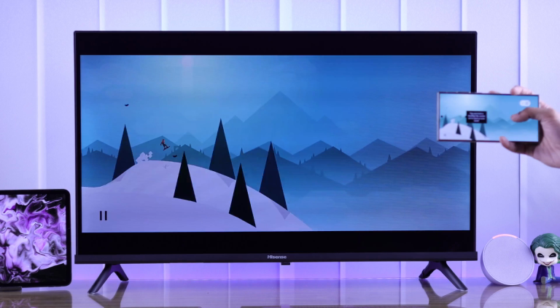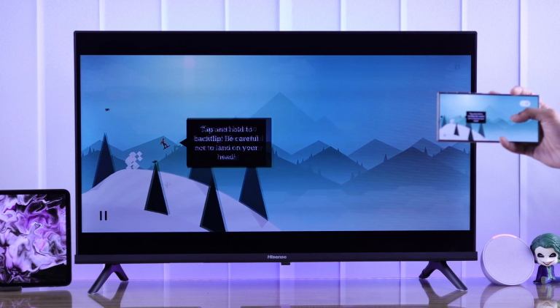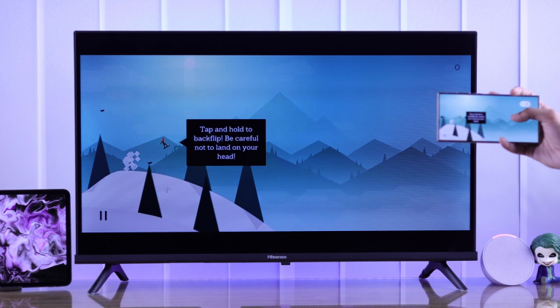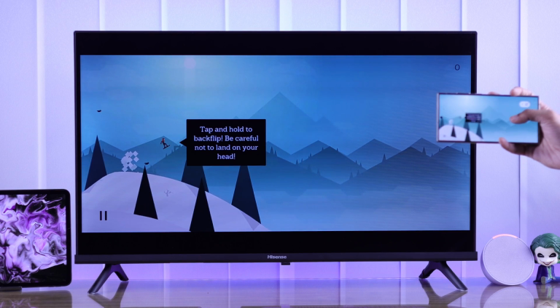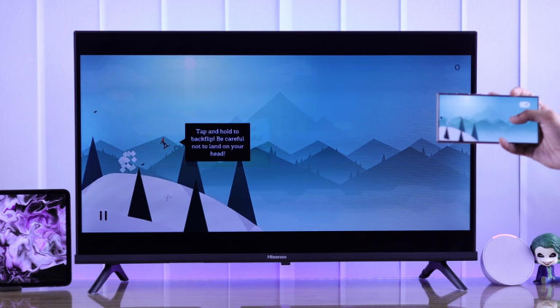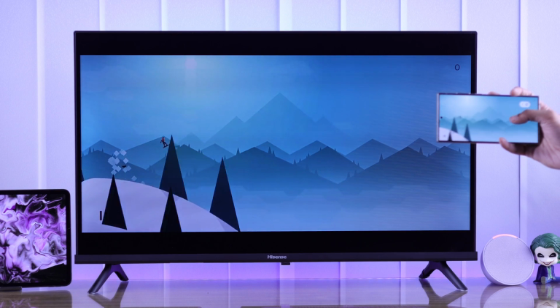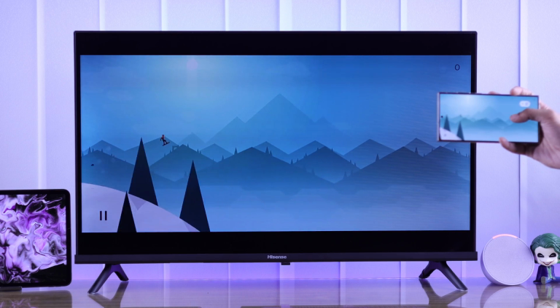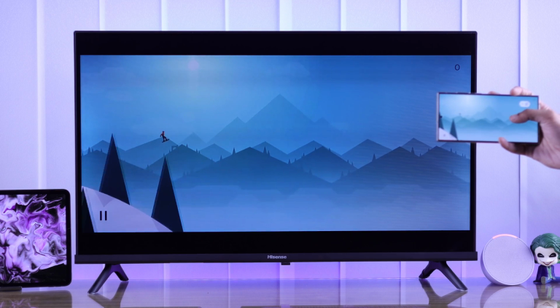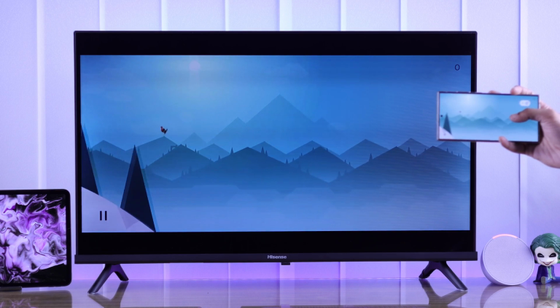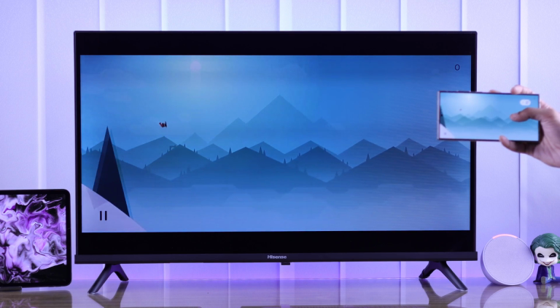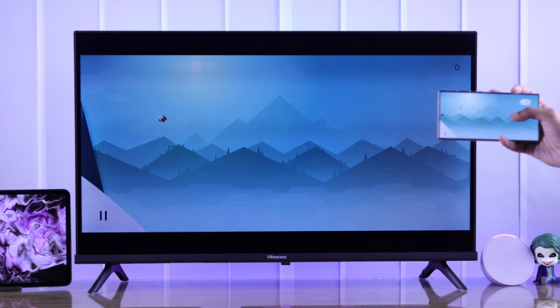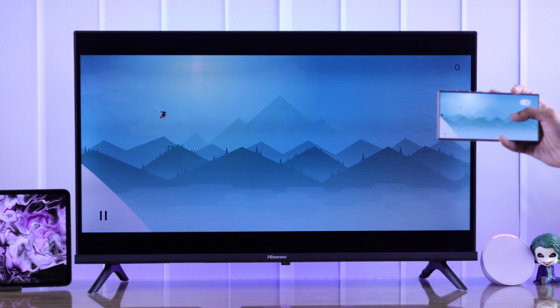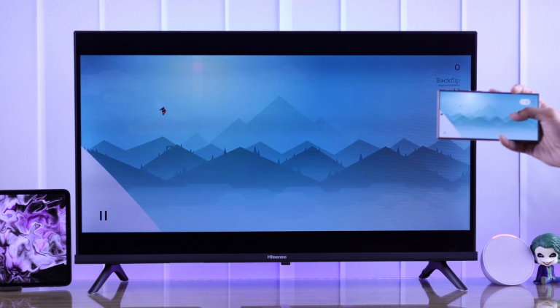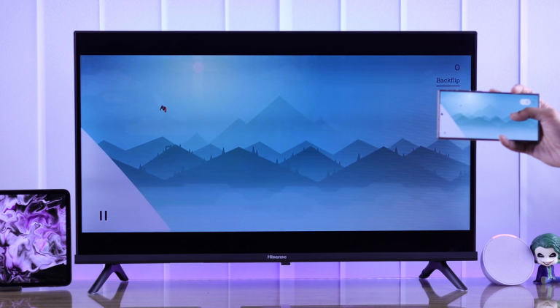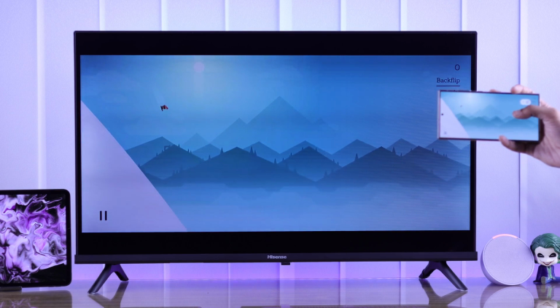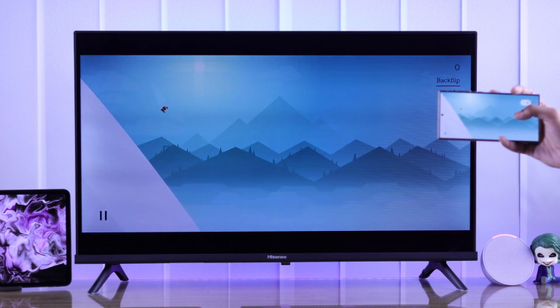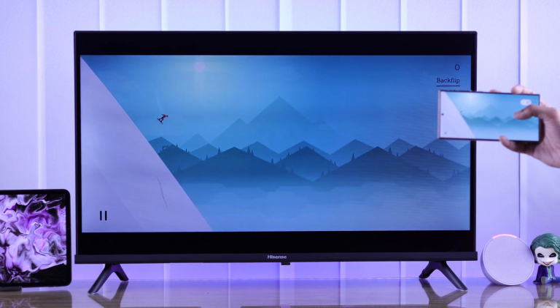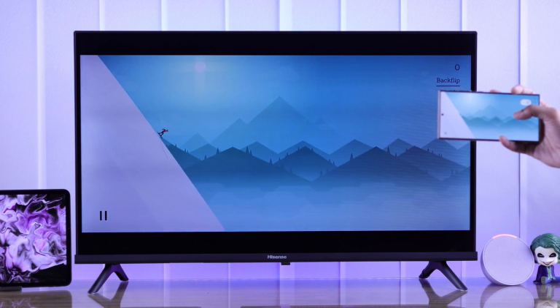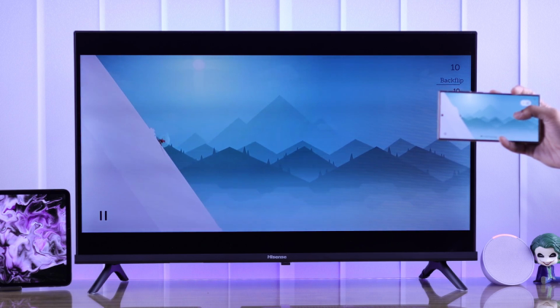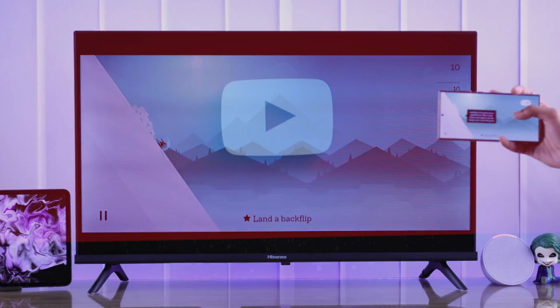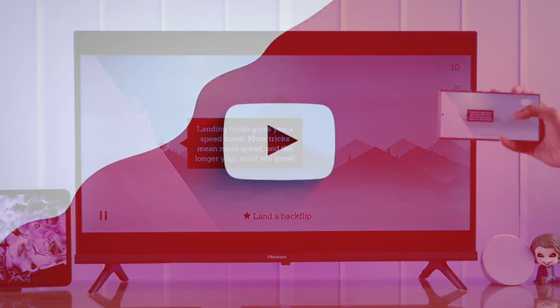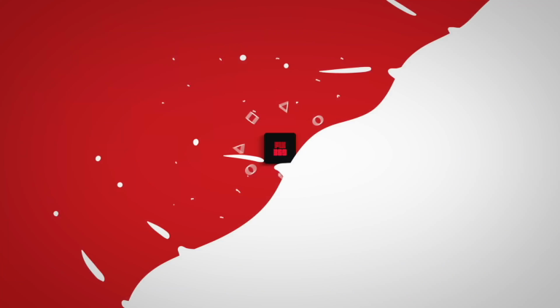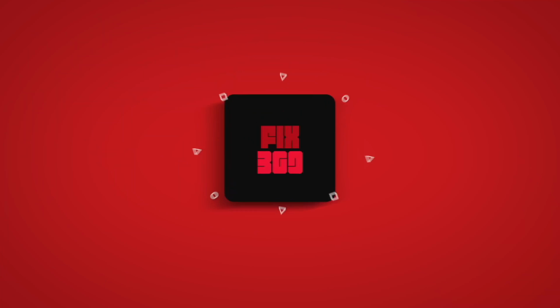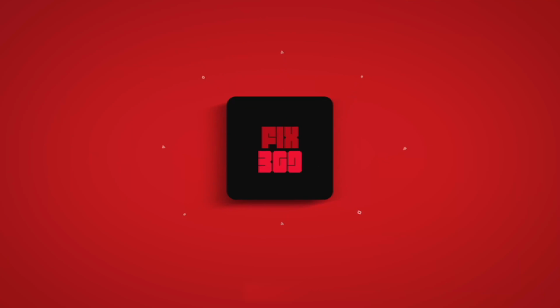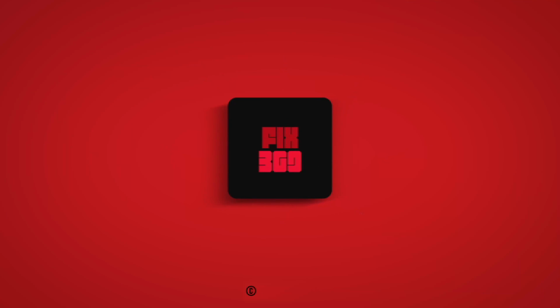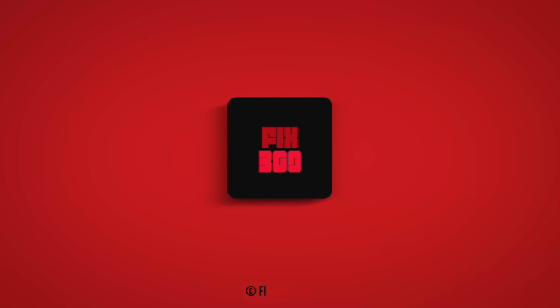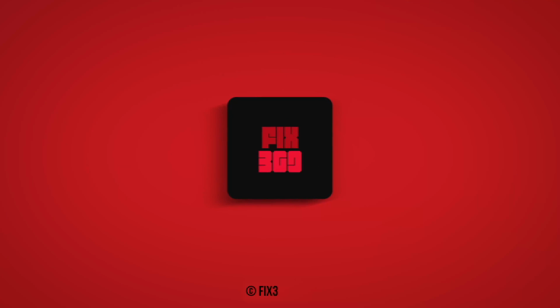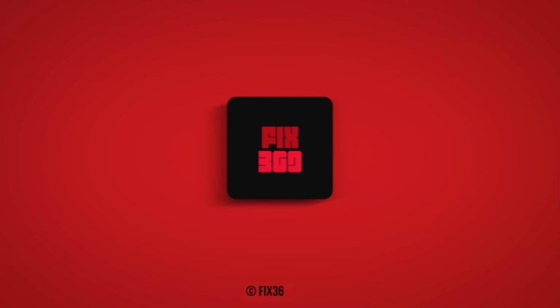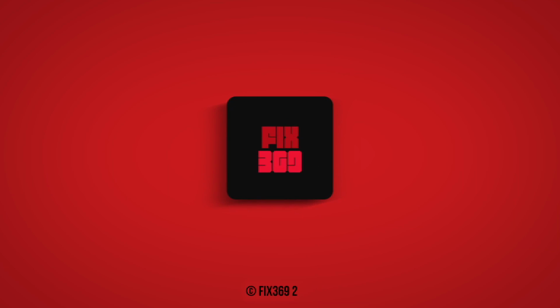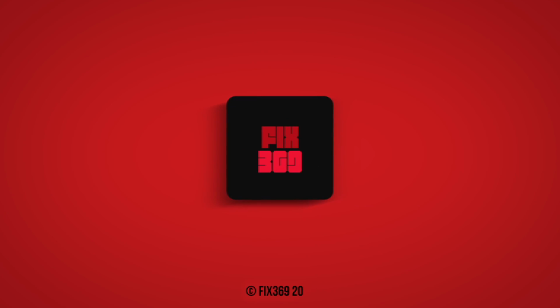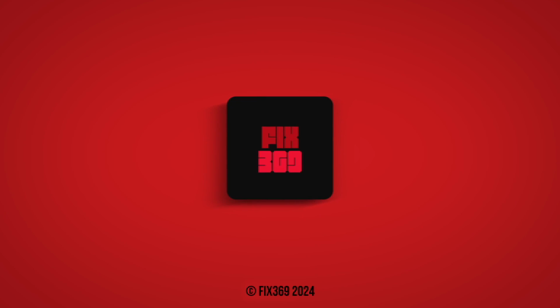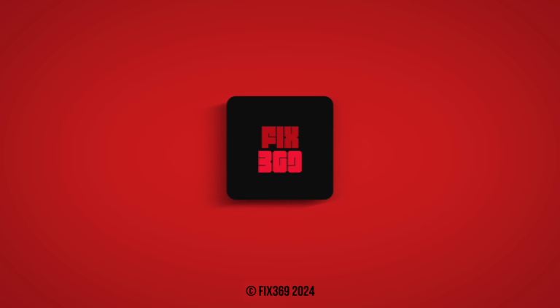So that's how you can screencast Android devices on your Hisense Smart TV. Make sure to stay tuned for more and I'll see you in the next one.